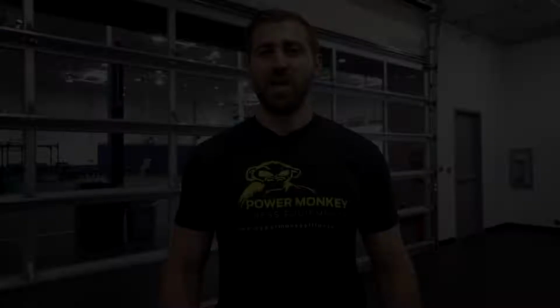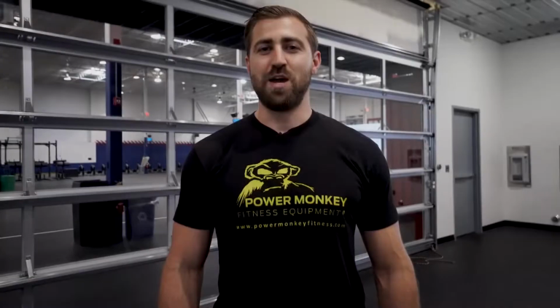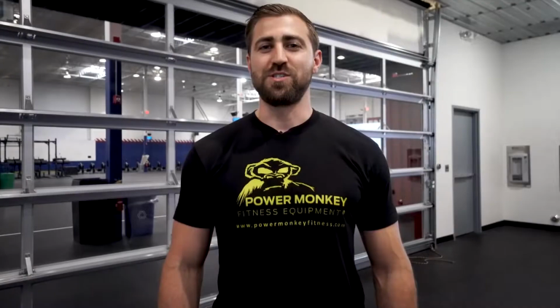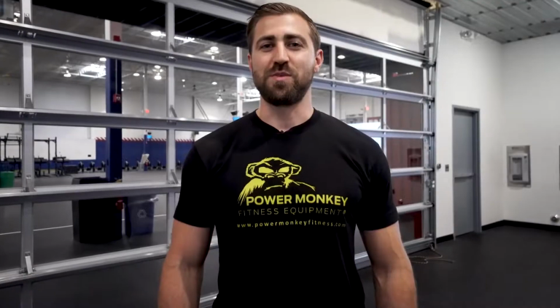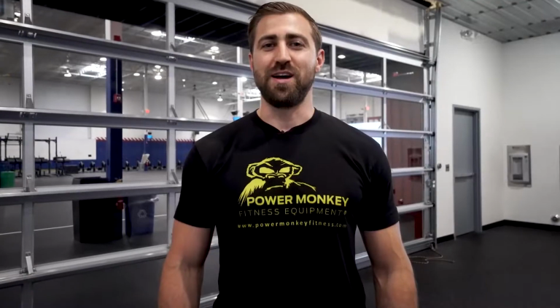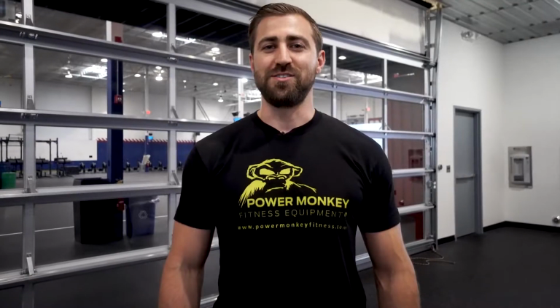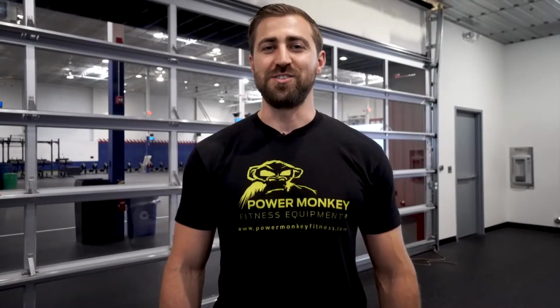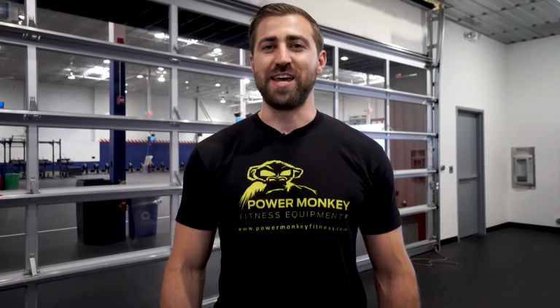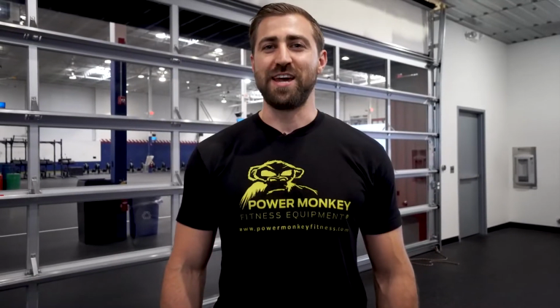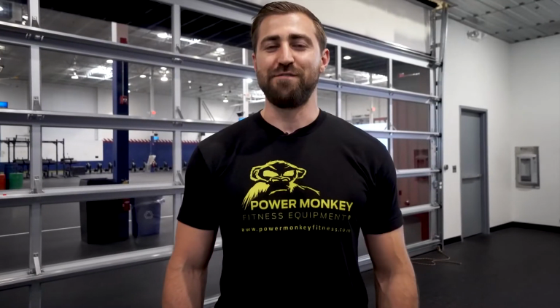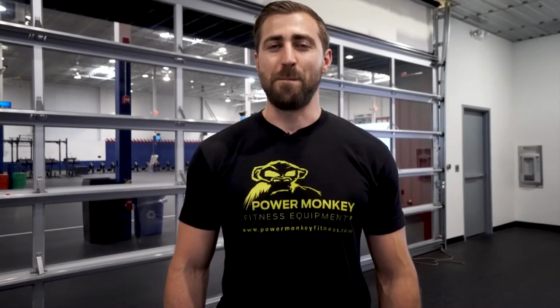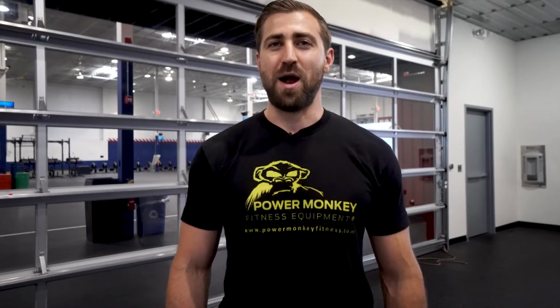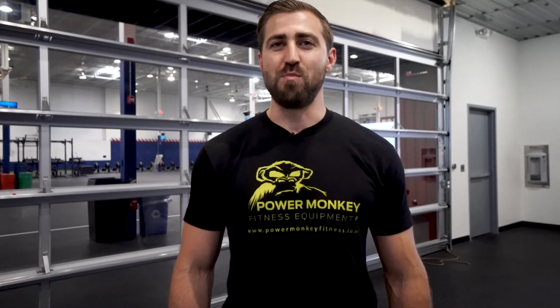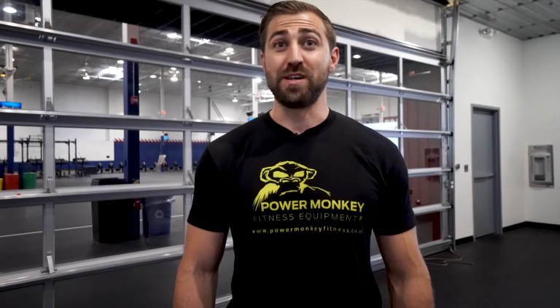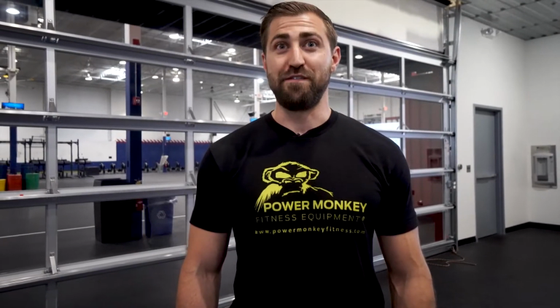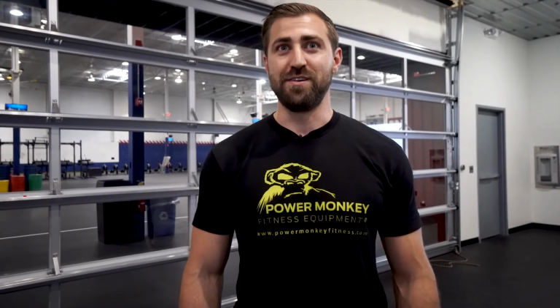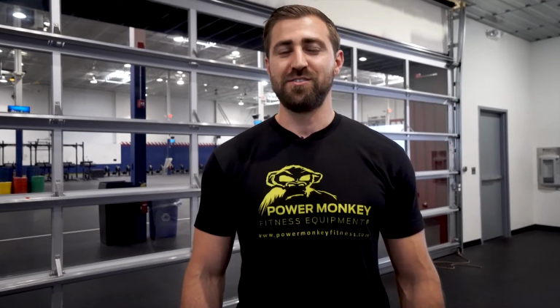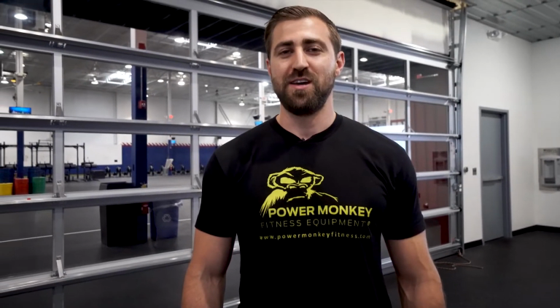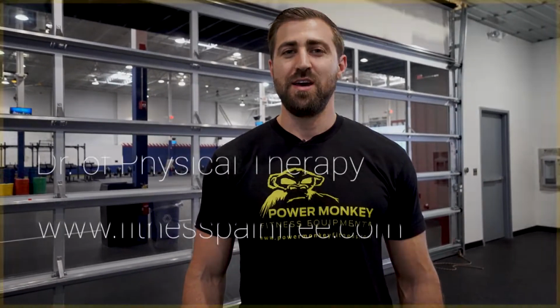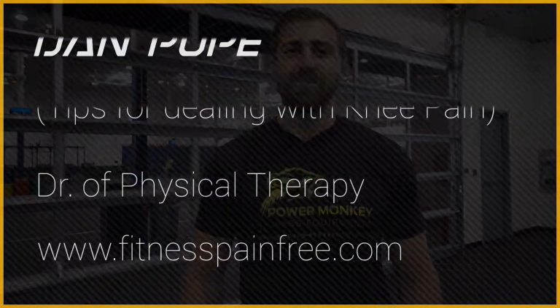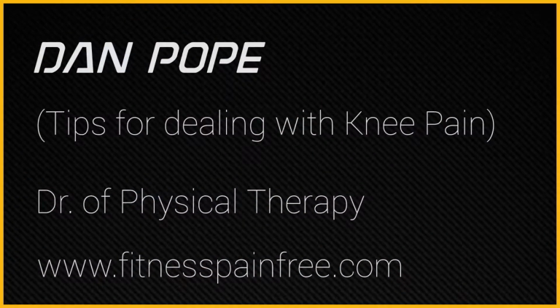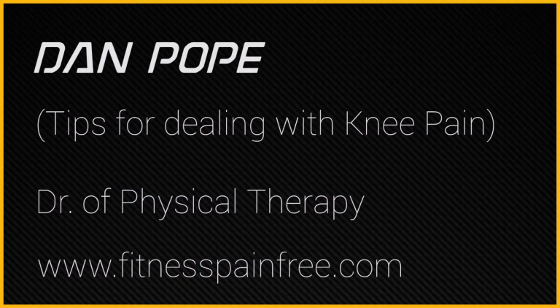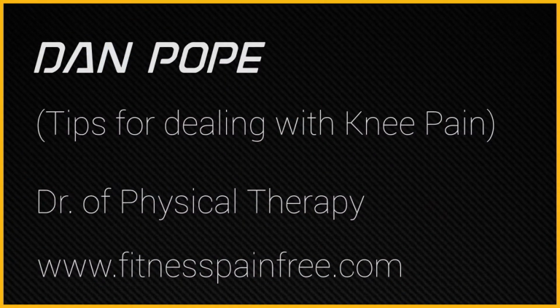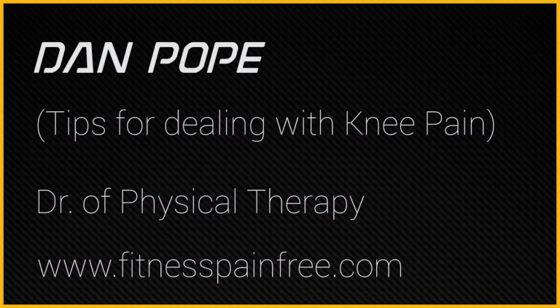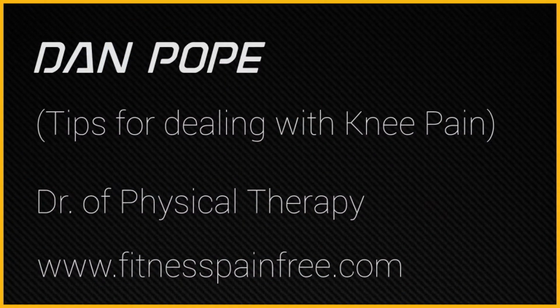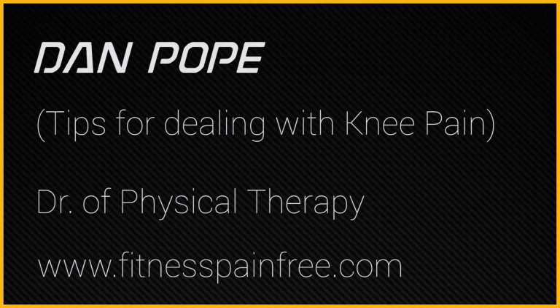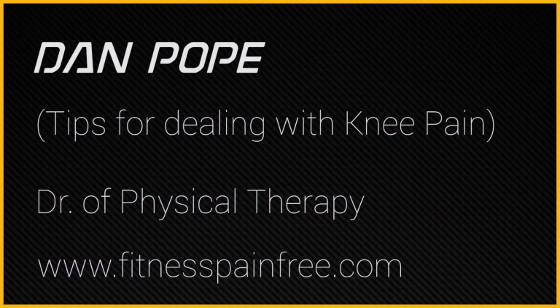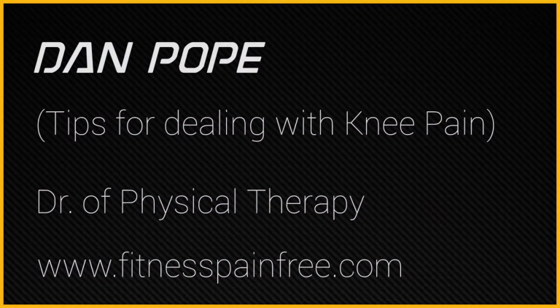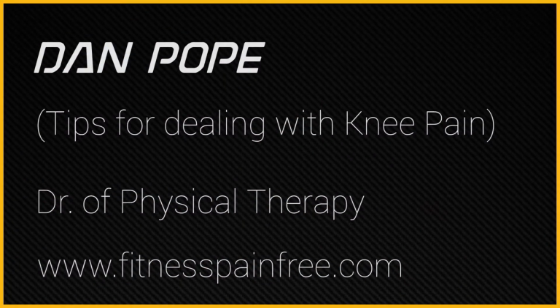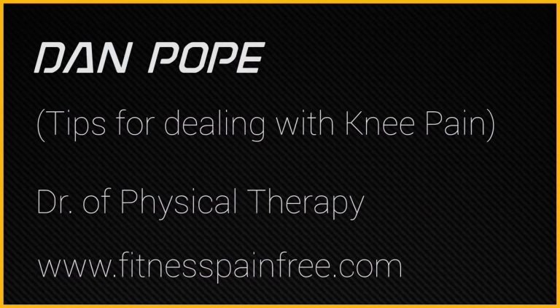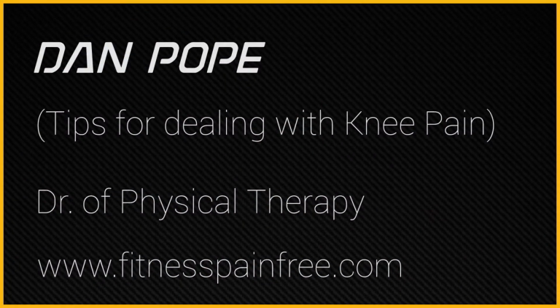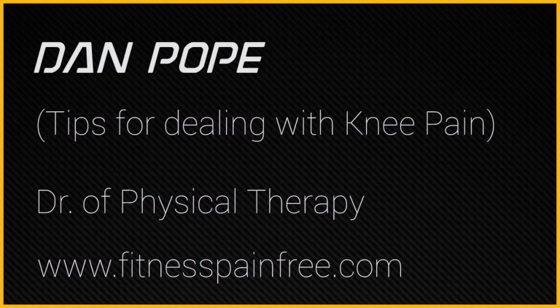Hey, what's up guys? This is Dan from Power Monkey Fitness. Today I want to give you a couple tips for knee pain.